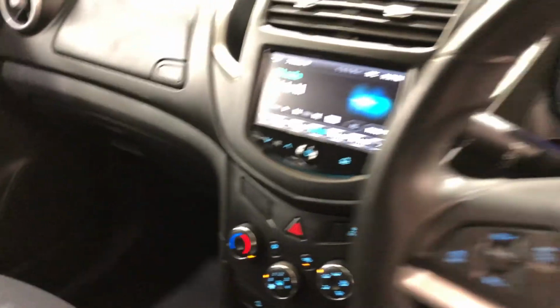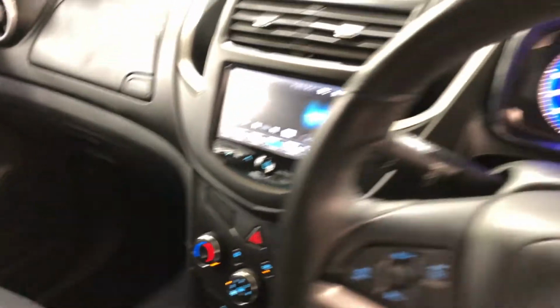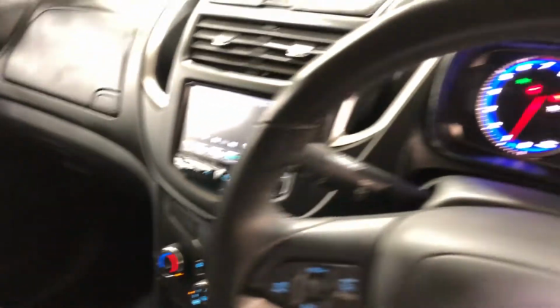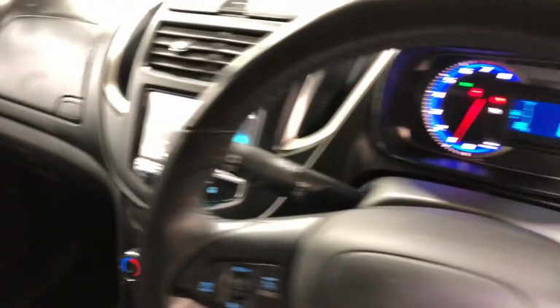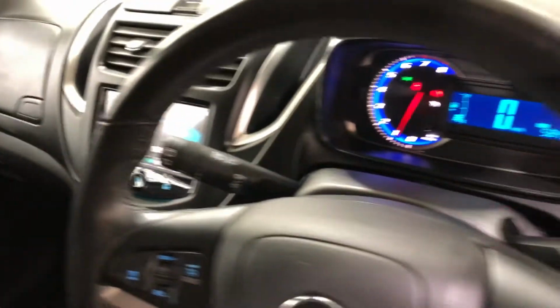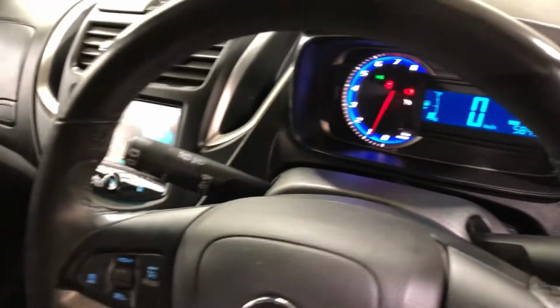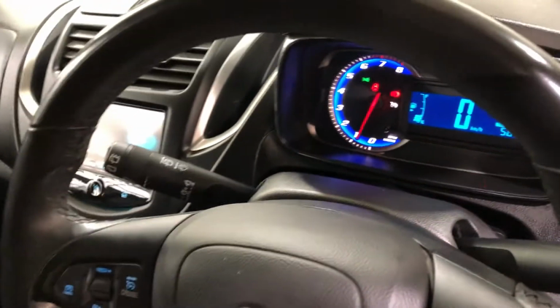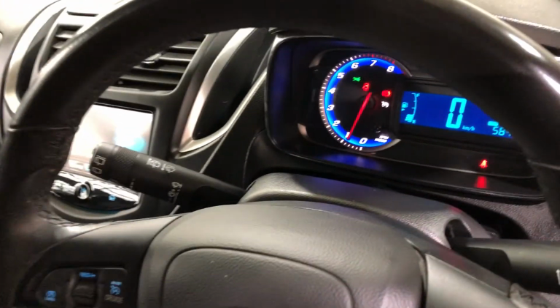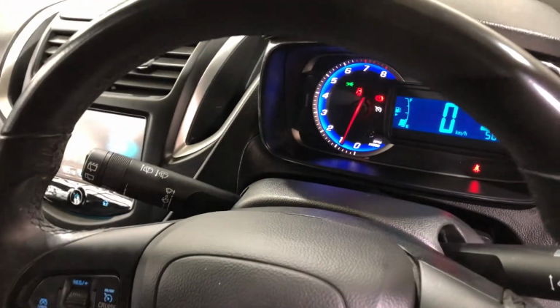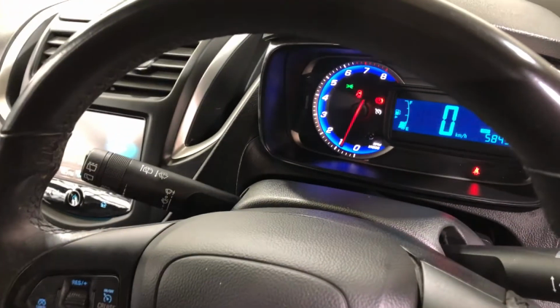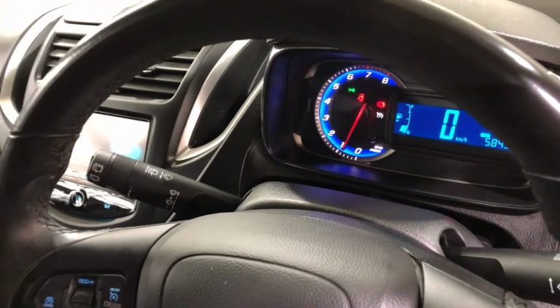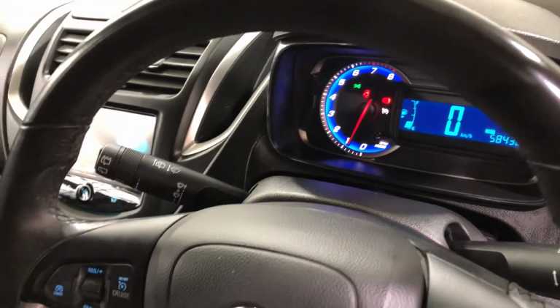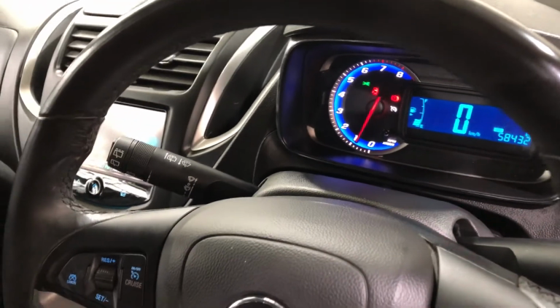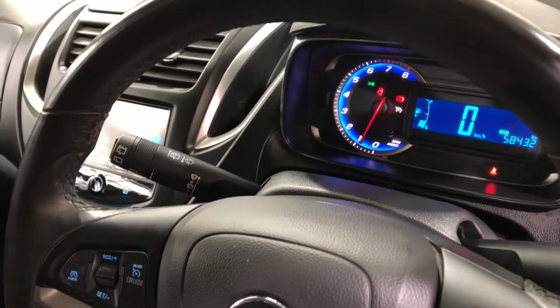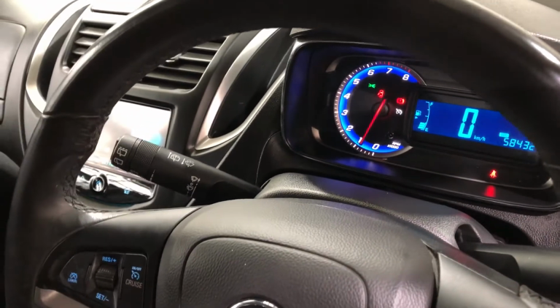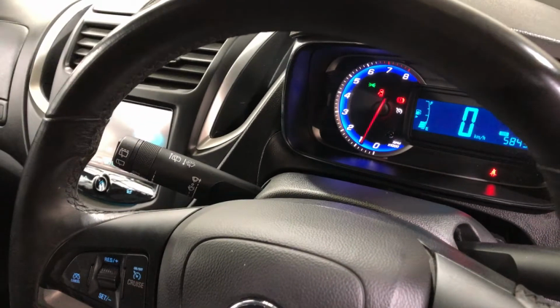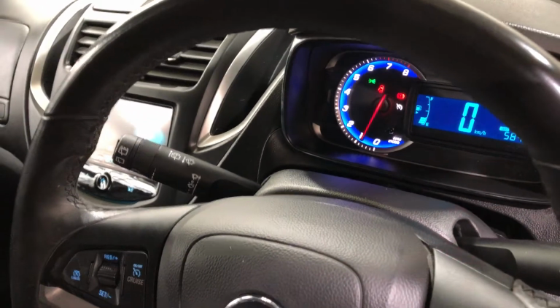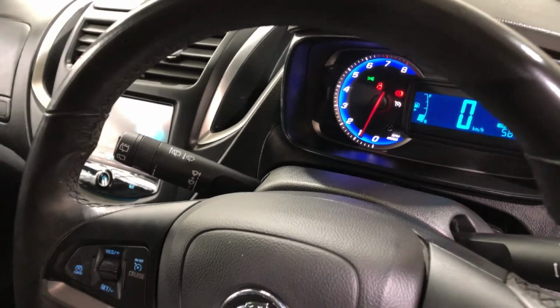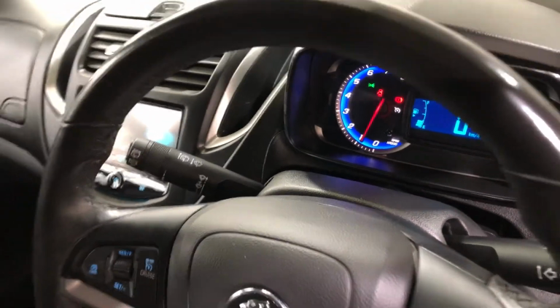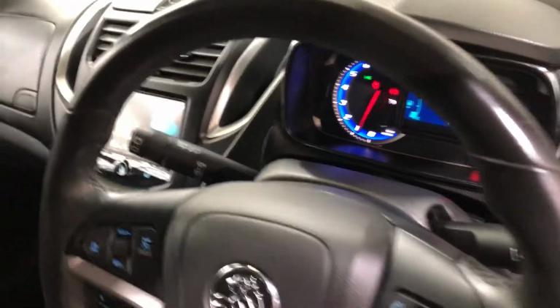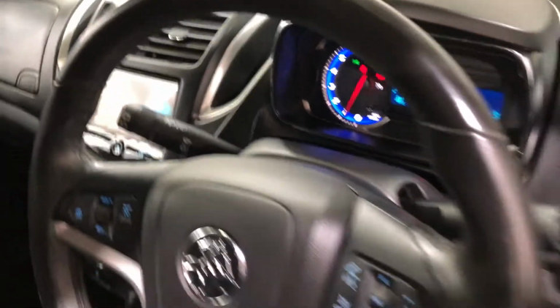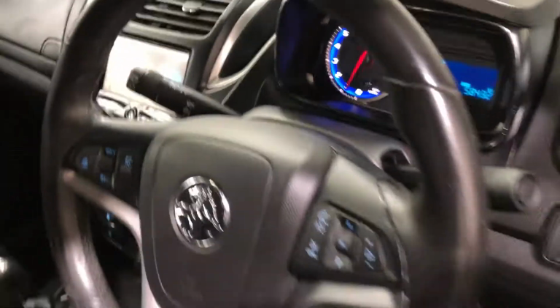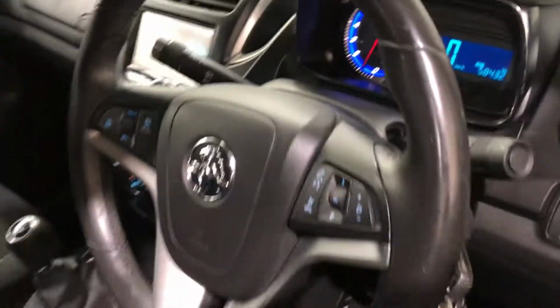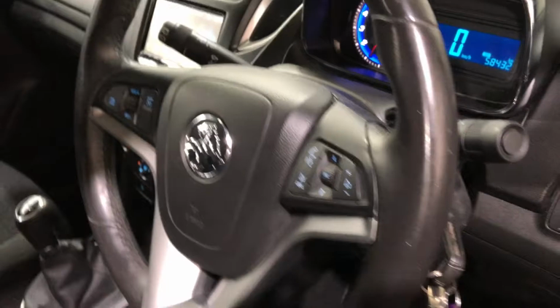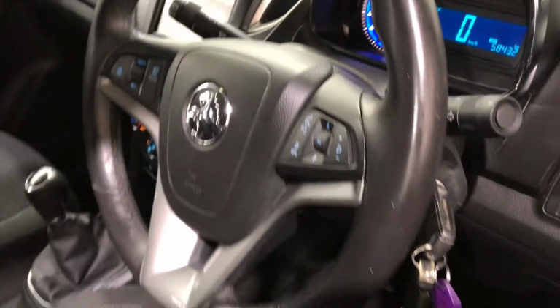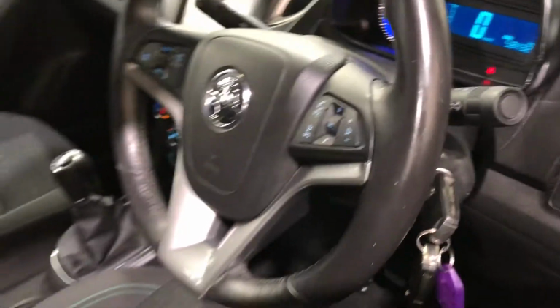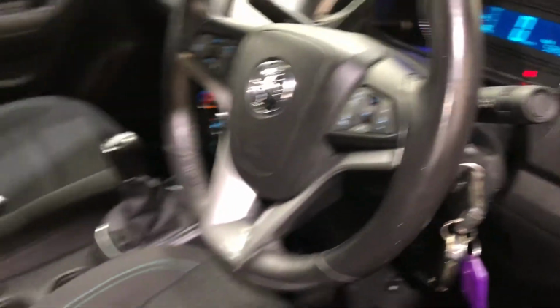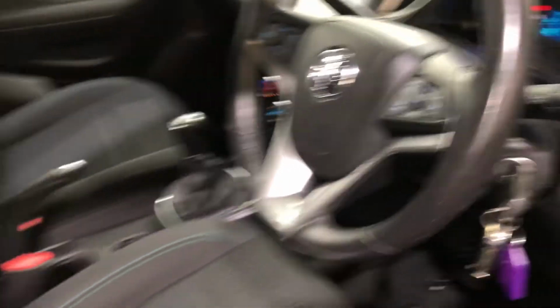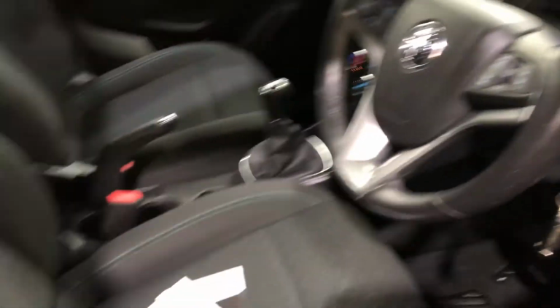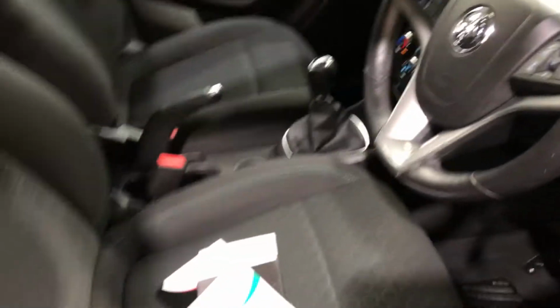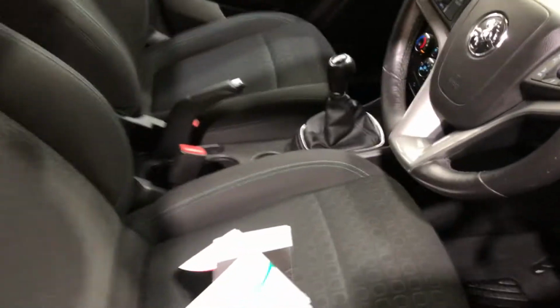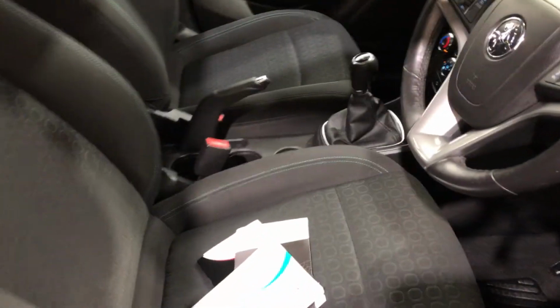This car comes with a low 58,000 kilometres on the clock and has a full set of keys and a full set of books.